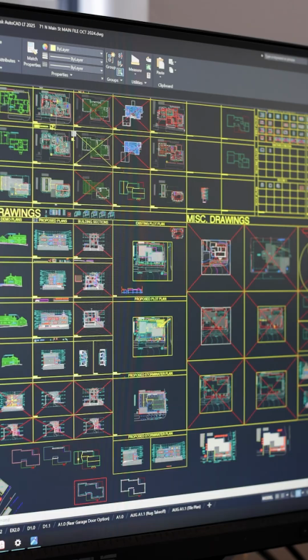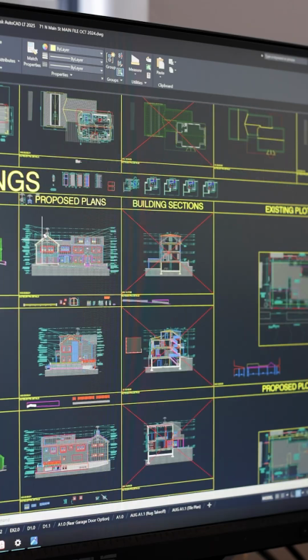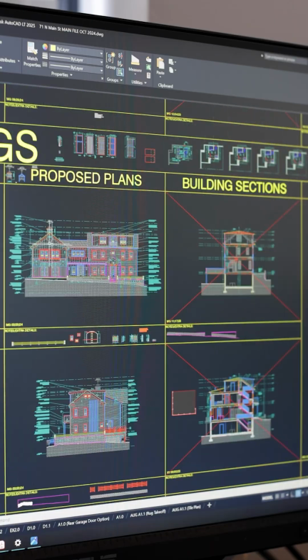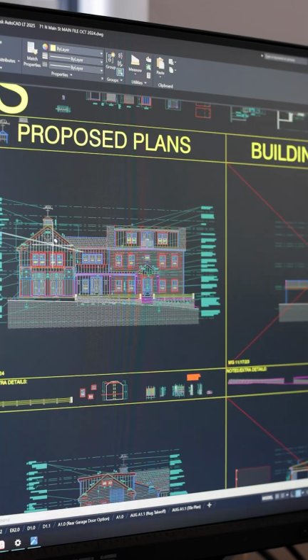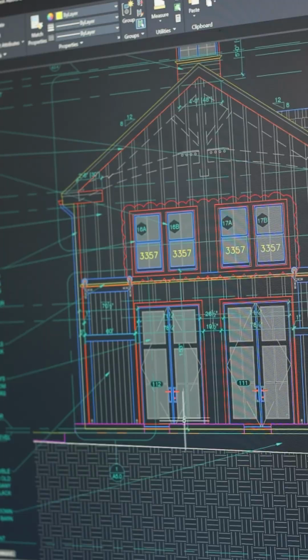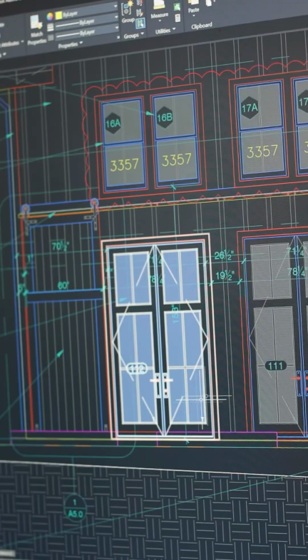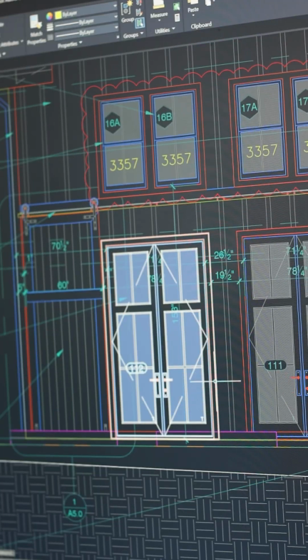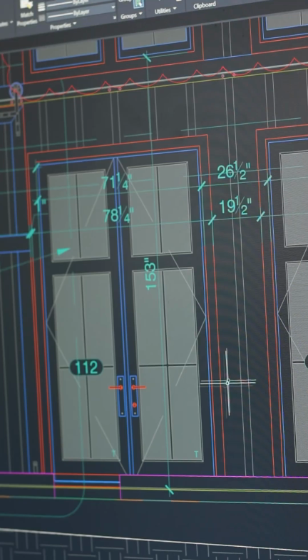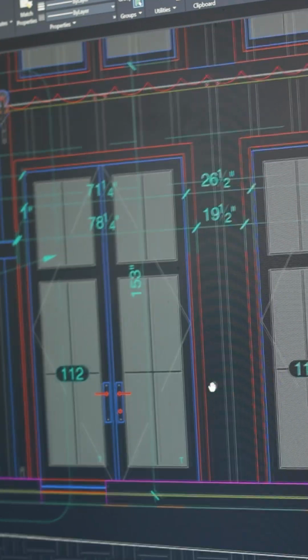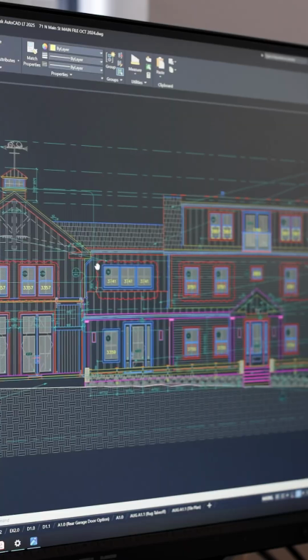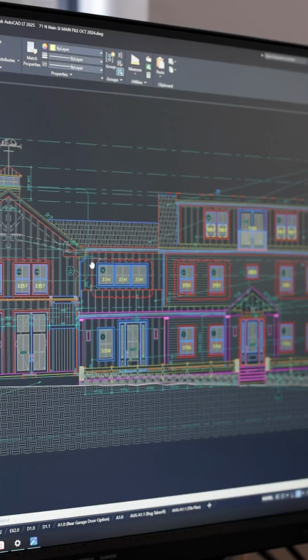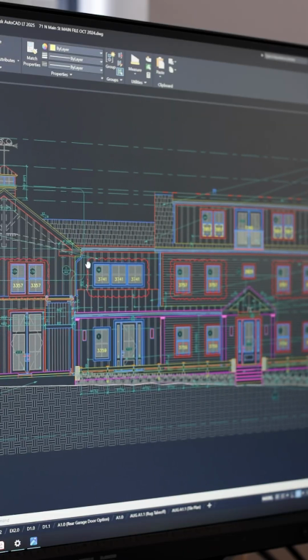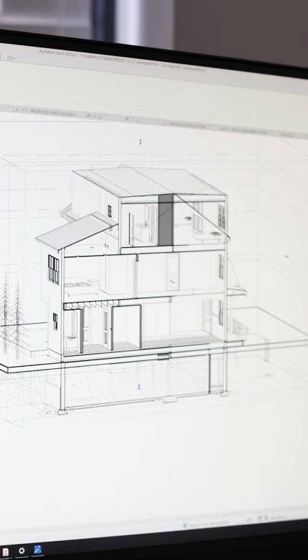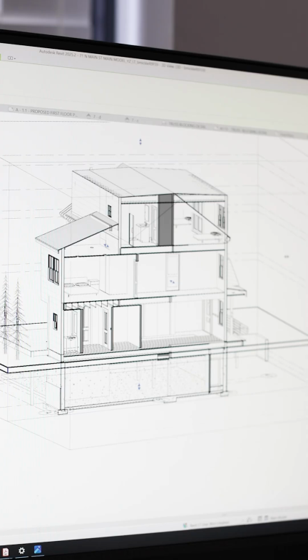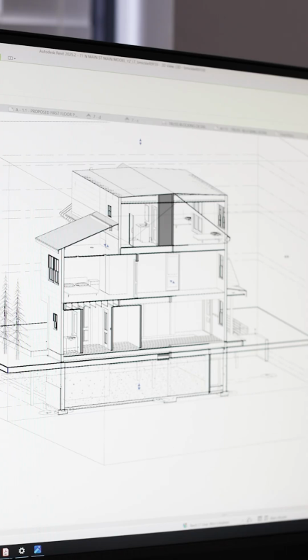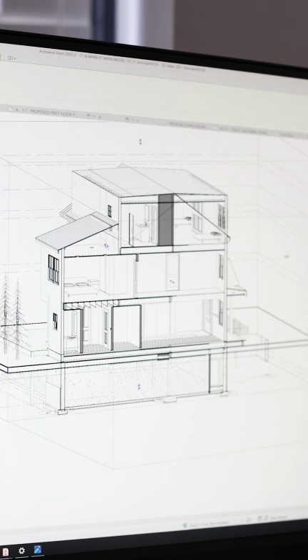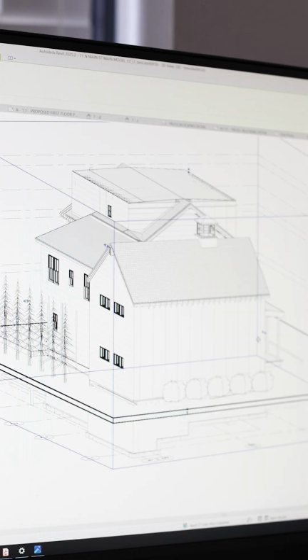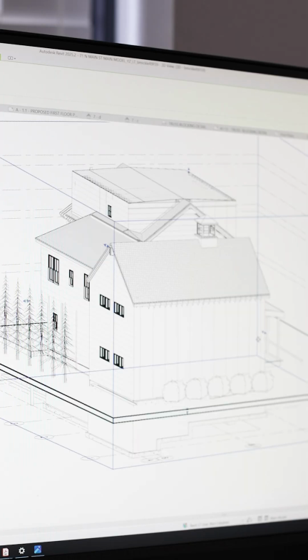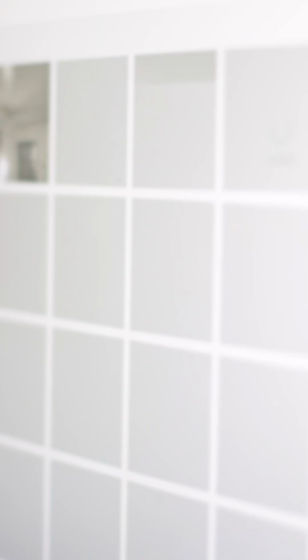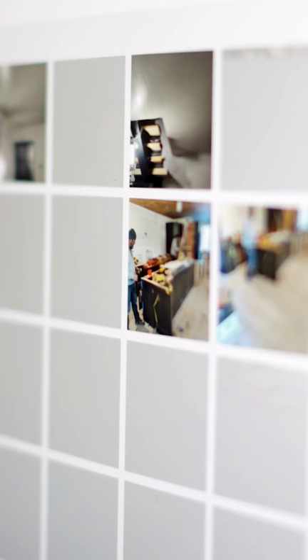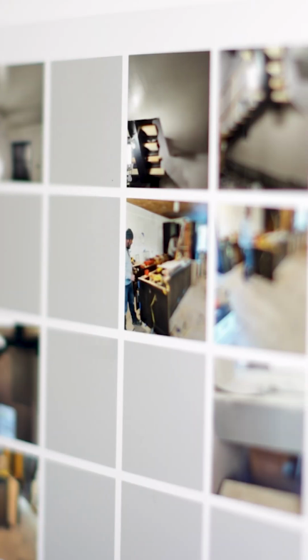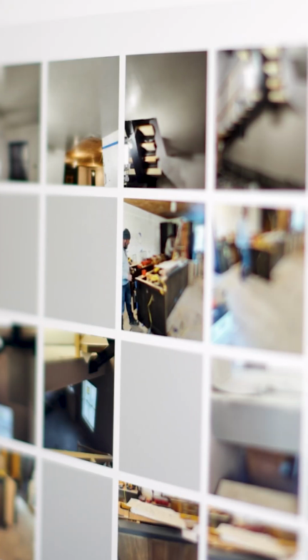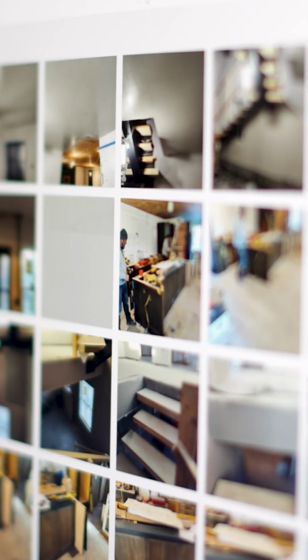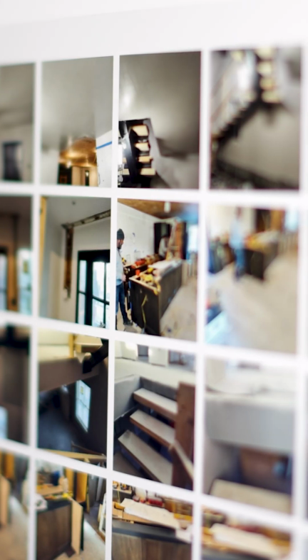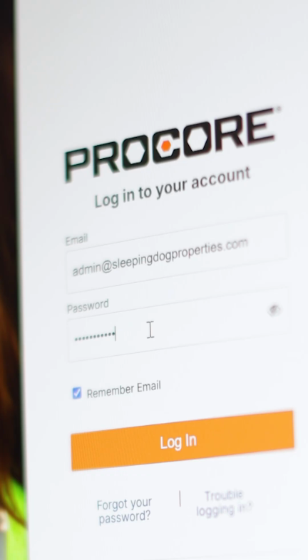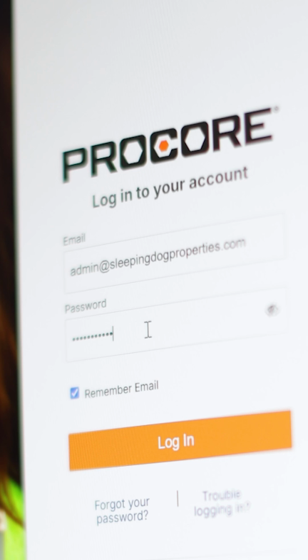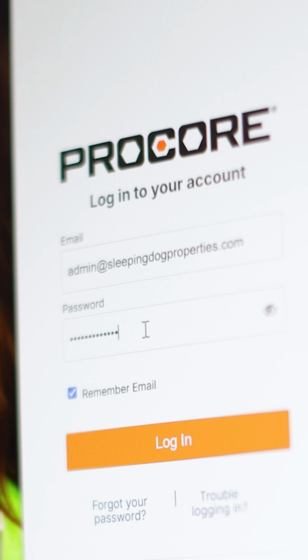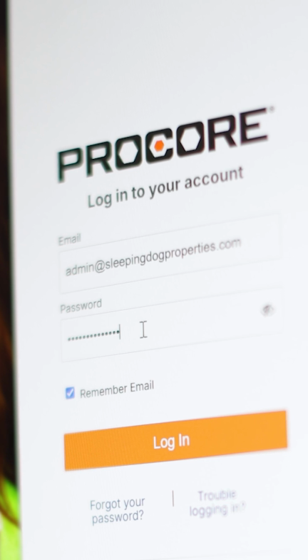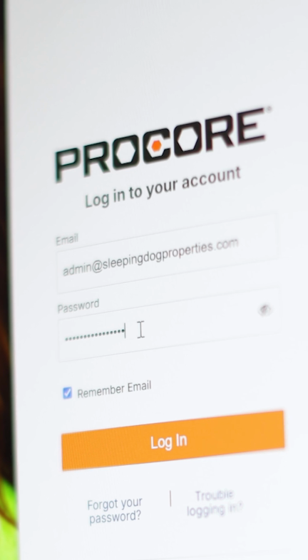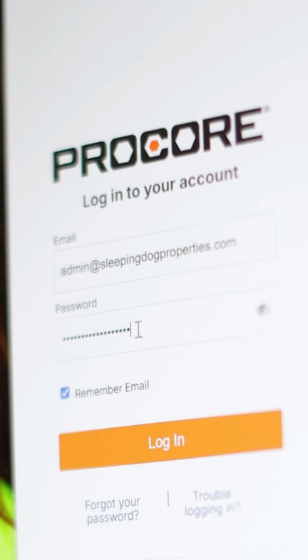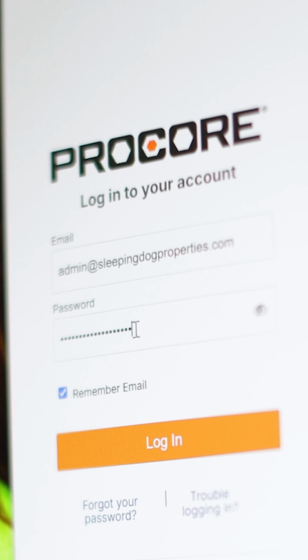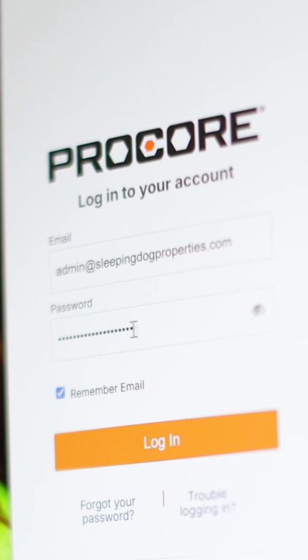With the added benefits of Matterport's software systems, we can convert these digital files into detailed floor plans, CAD files, and even integrate them directly into our construction management platform, Procore.